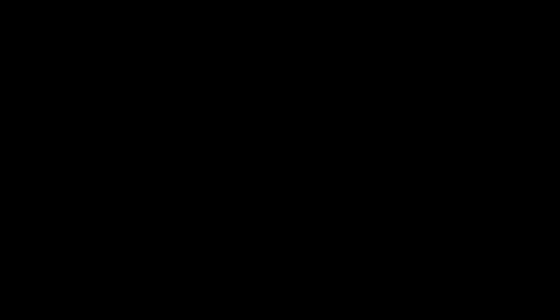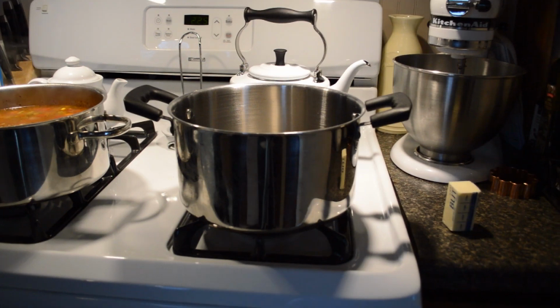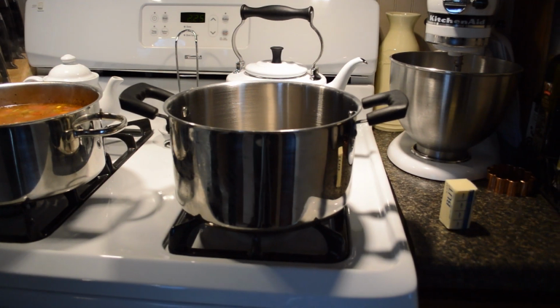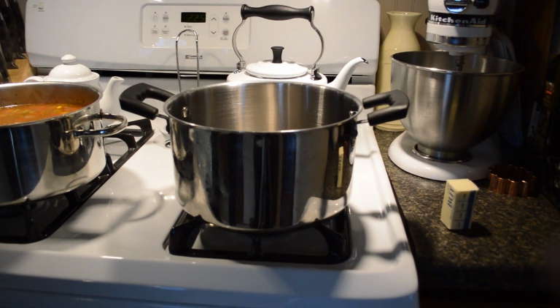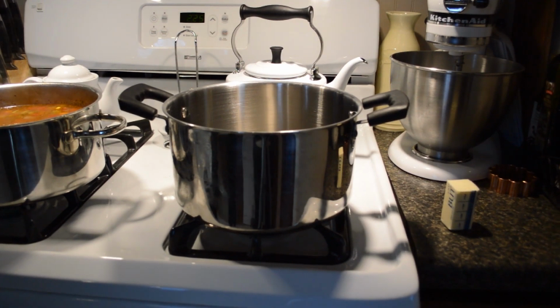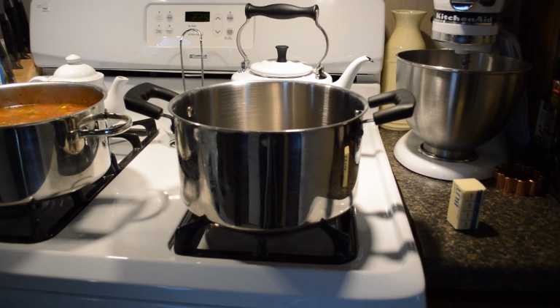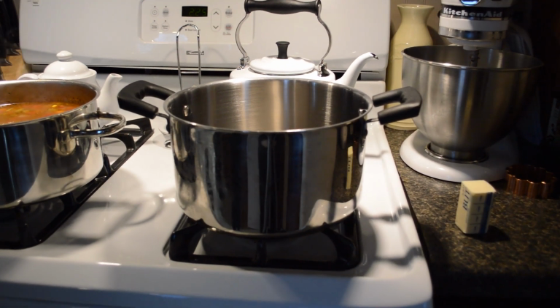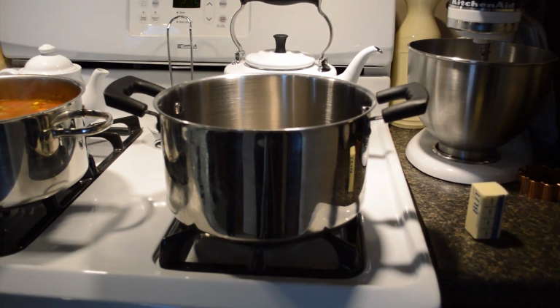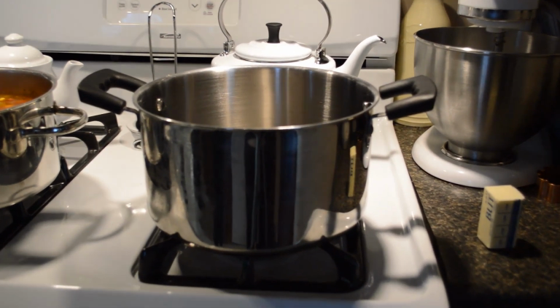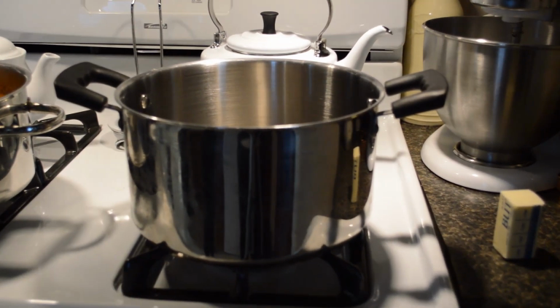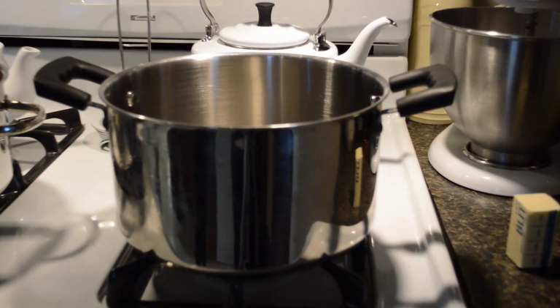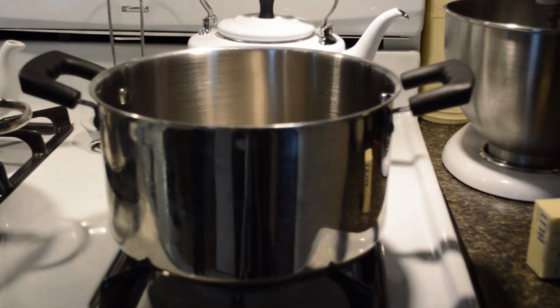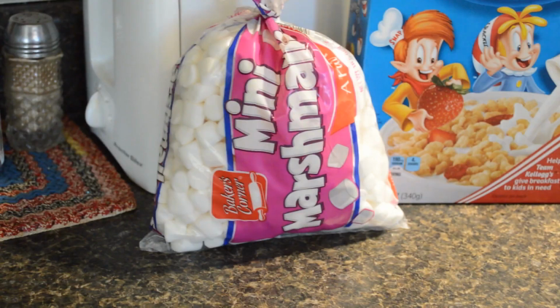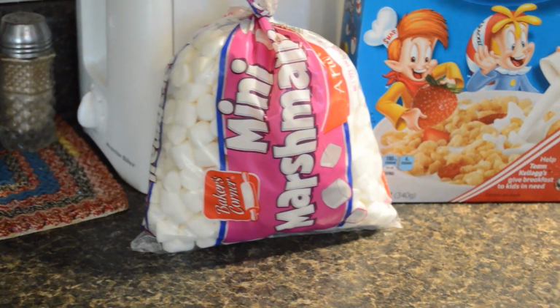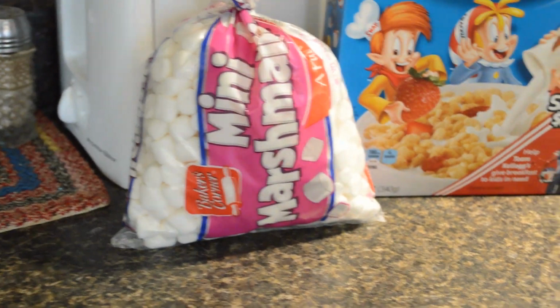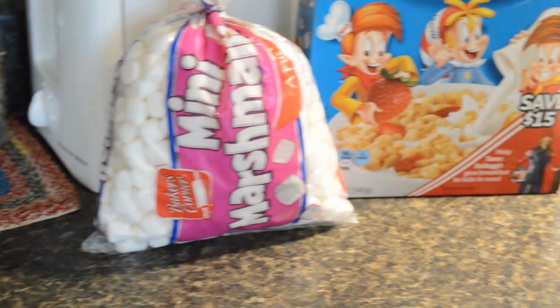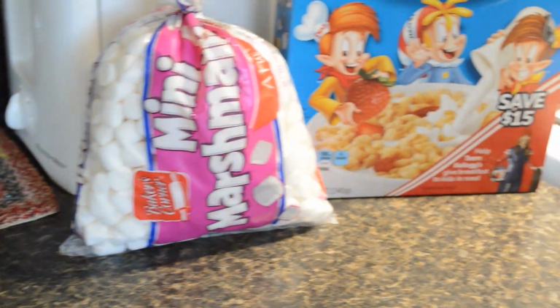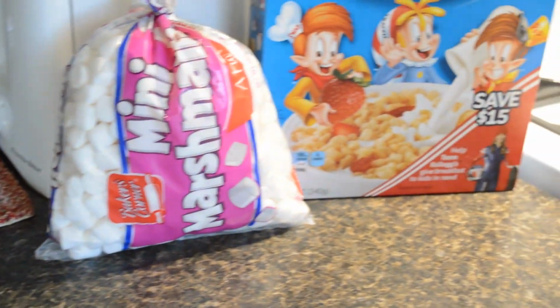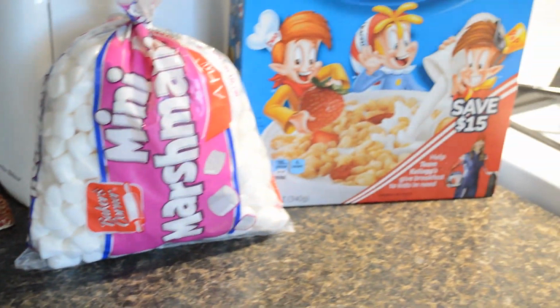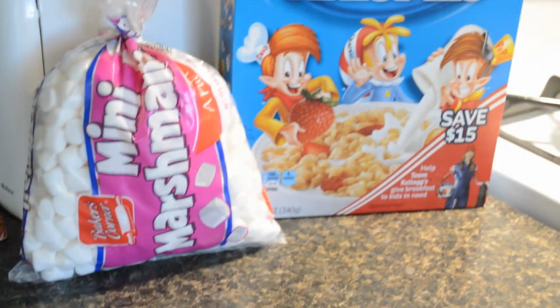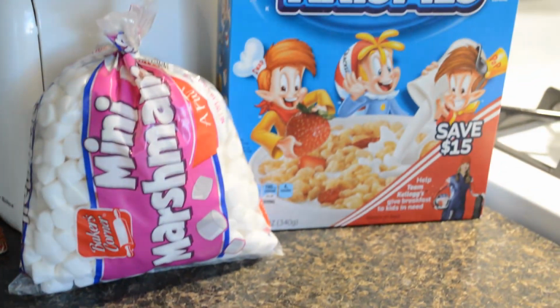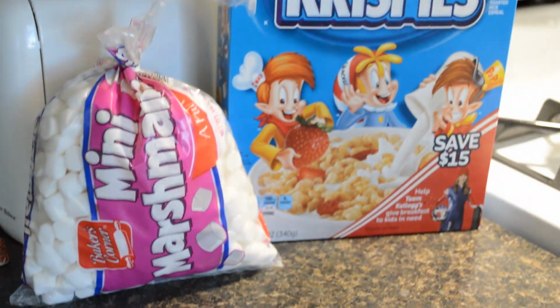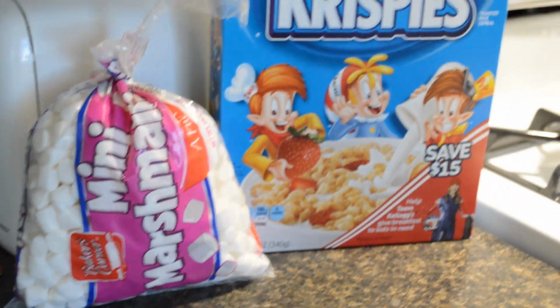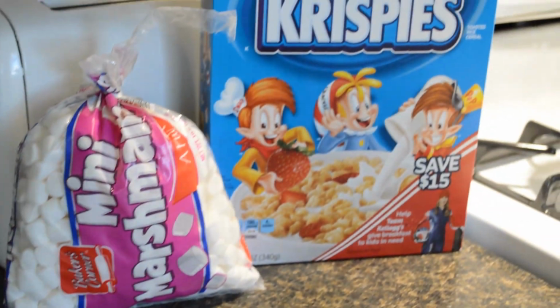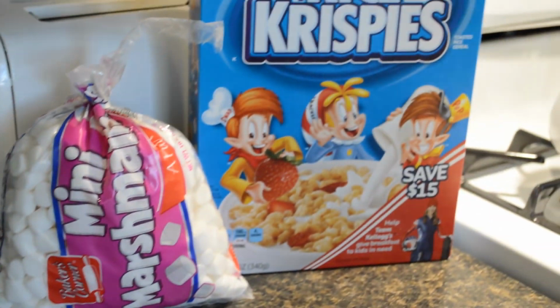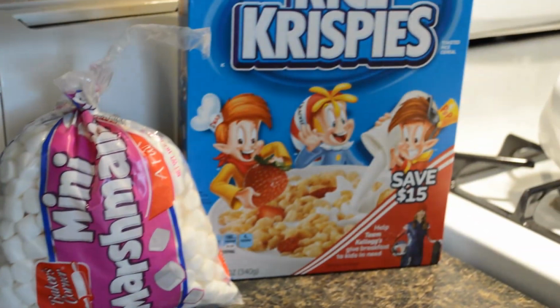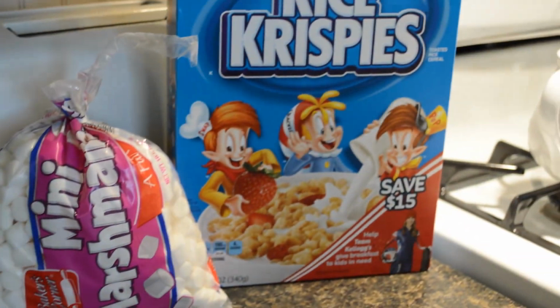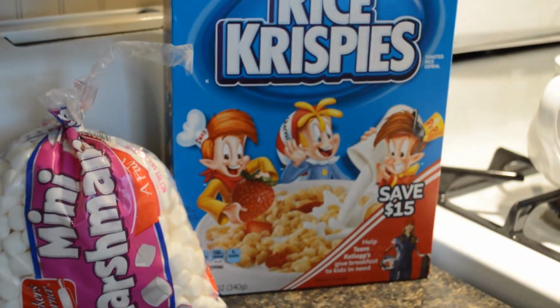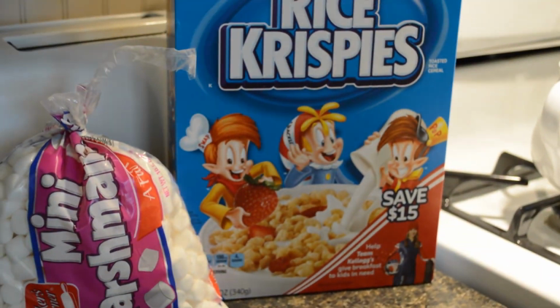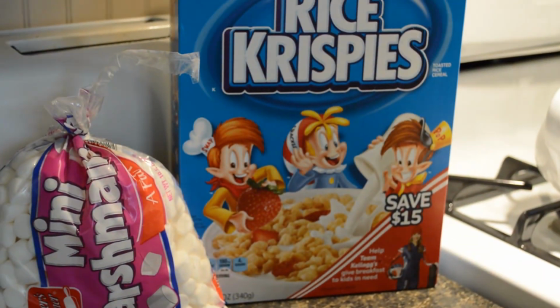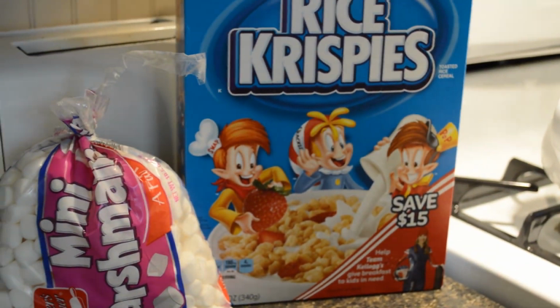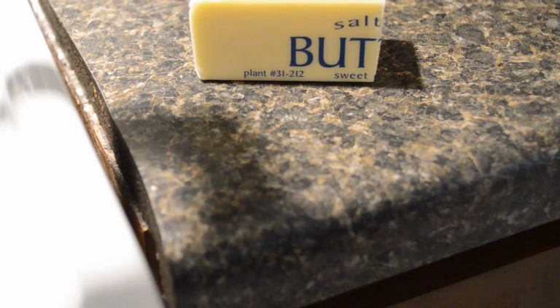You're going to need a pot, marshmallows, some Rice Krispies cereal, and a quarter cup of butter.